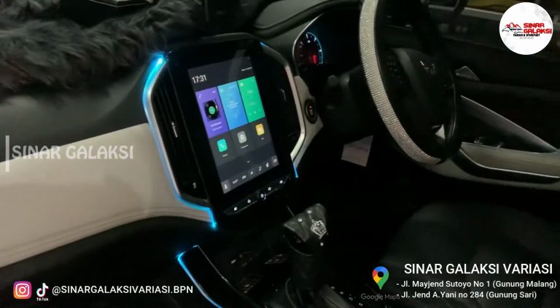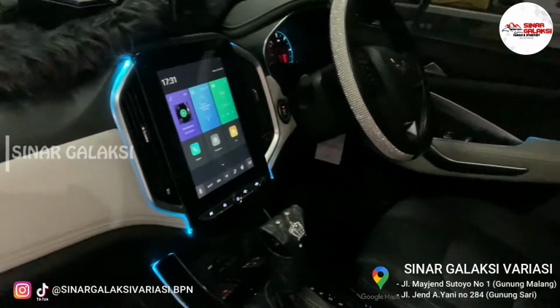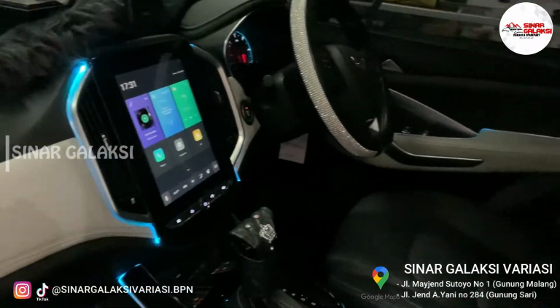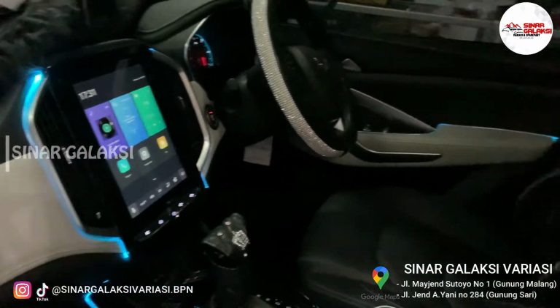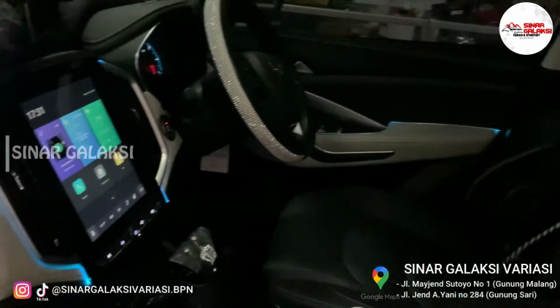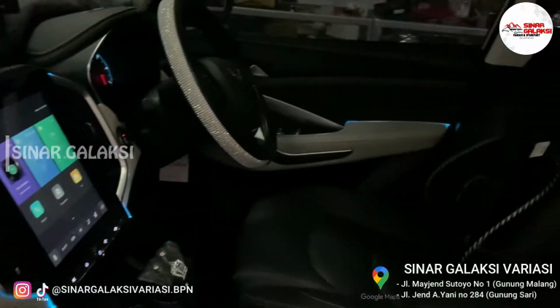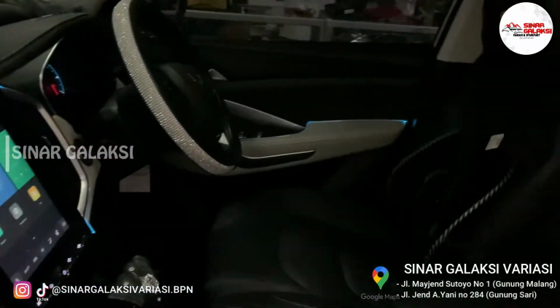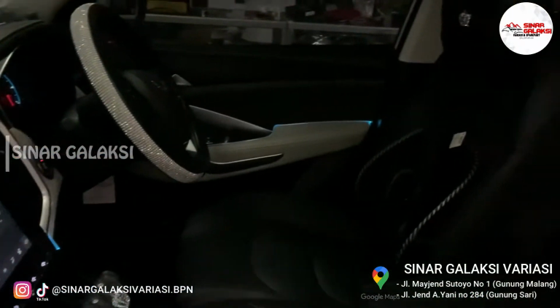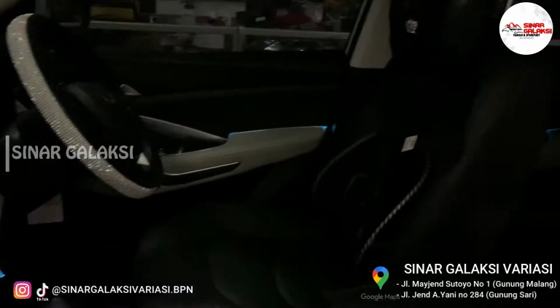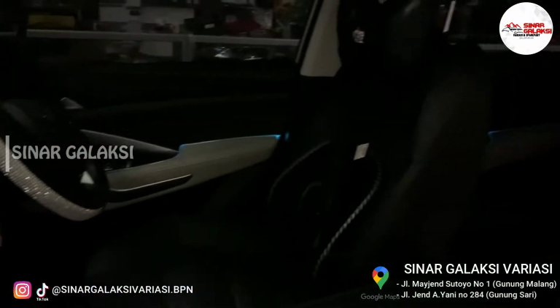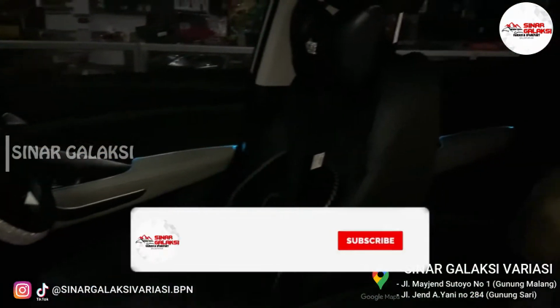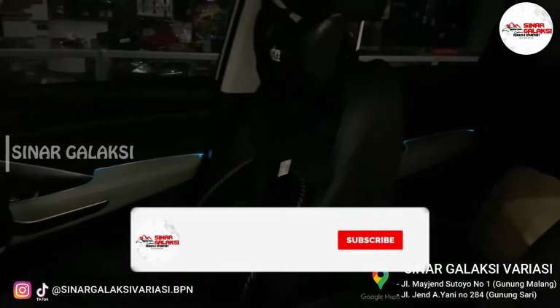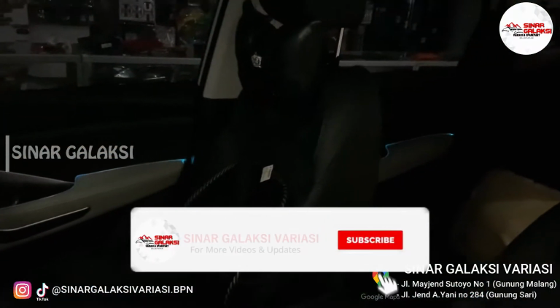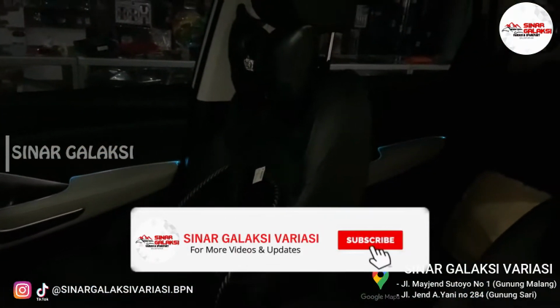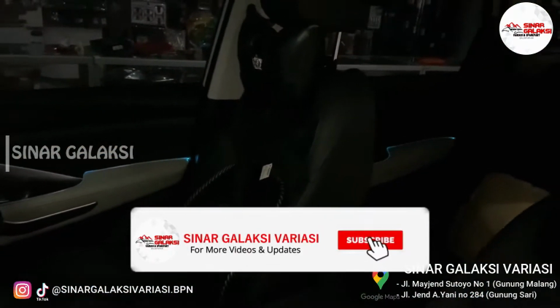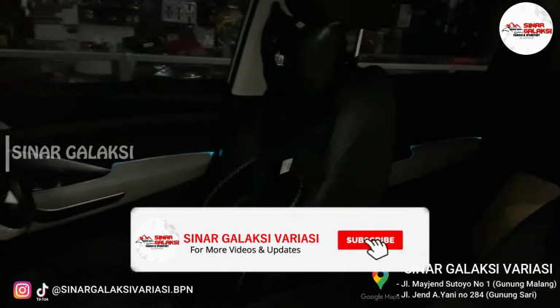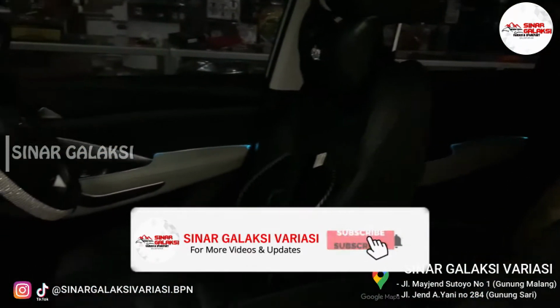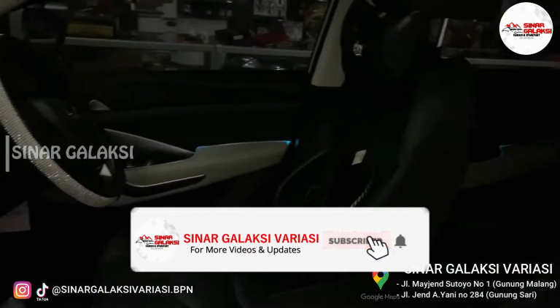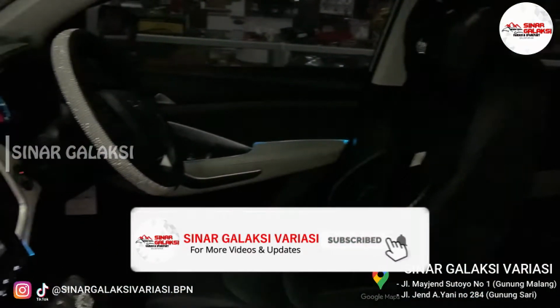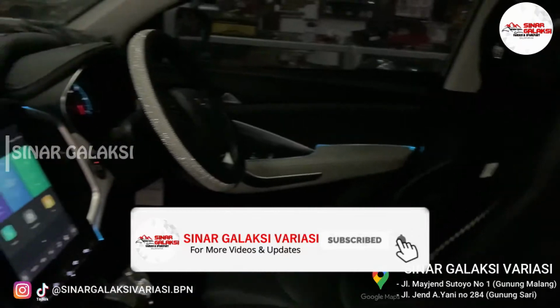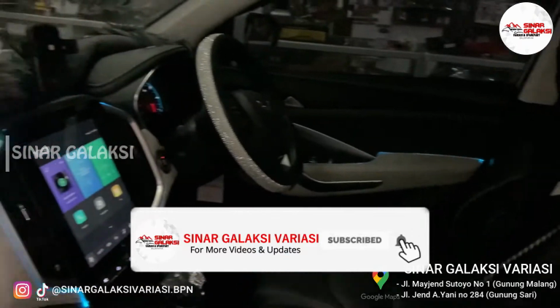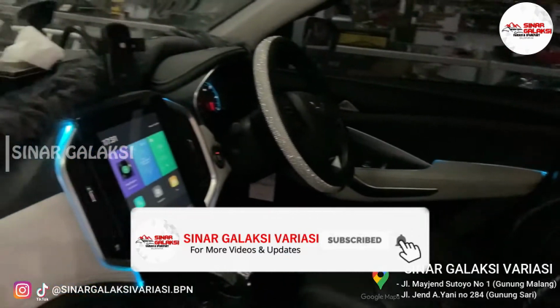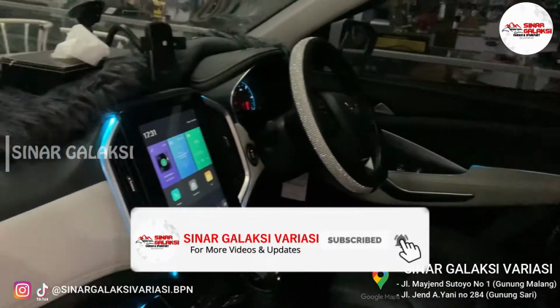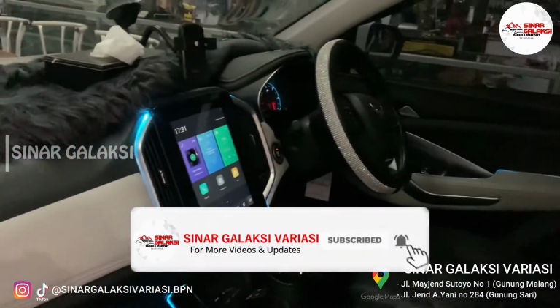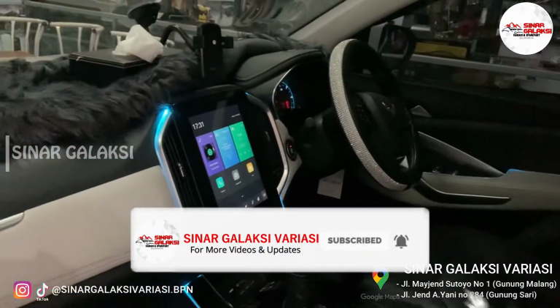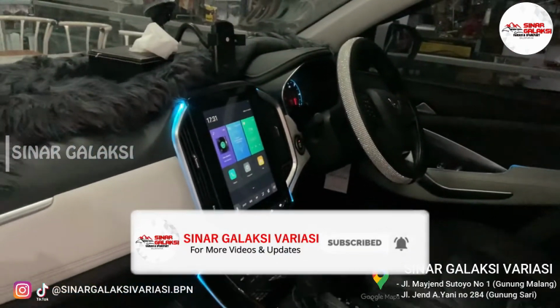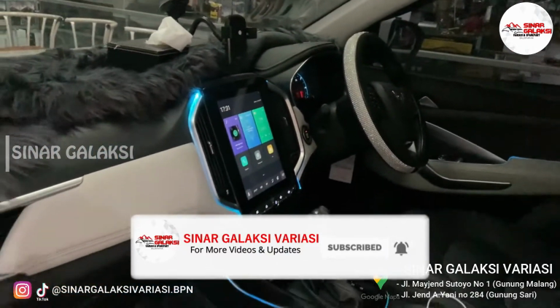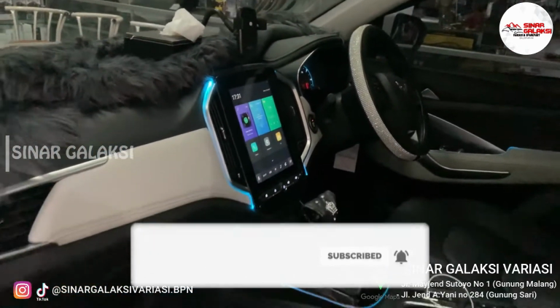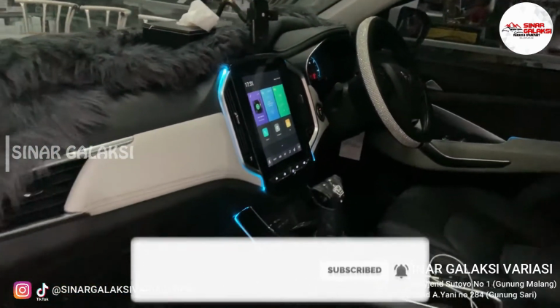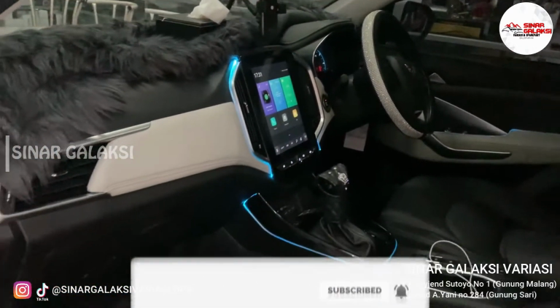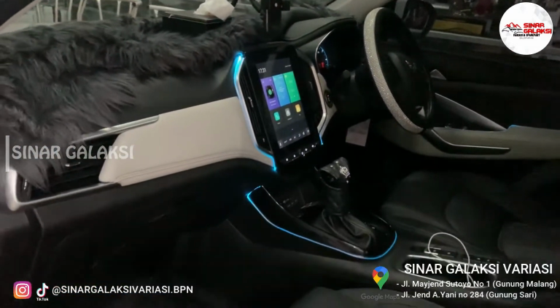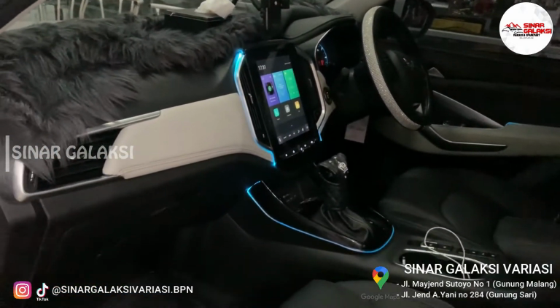Terima kasih, Pak Bos. Terima kasih, Pak Bos. Galaxy Variasi. Semoga sehat selalu, stay safe and healthy.